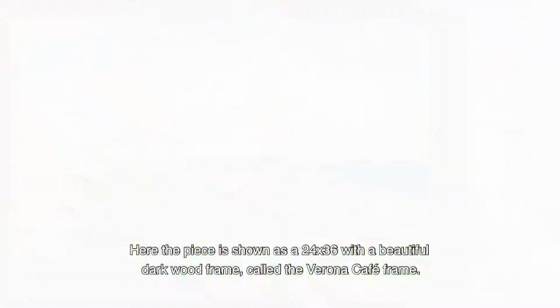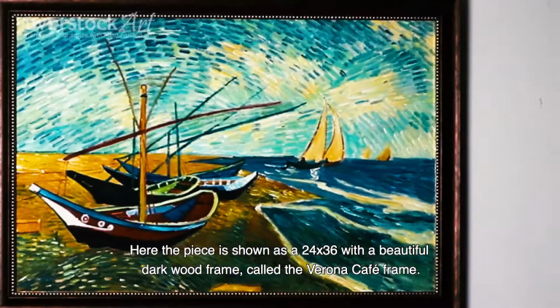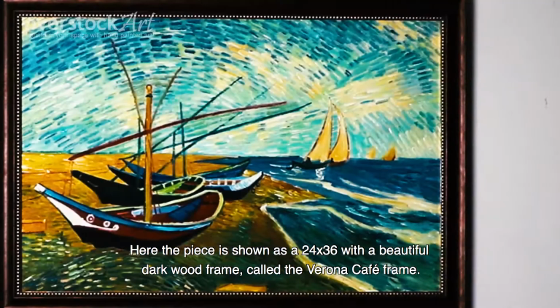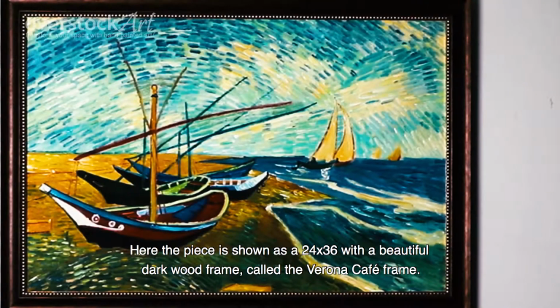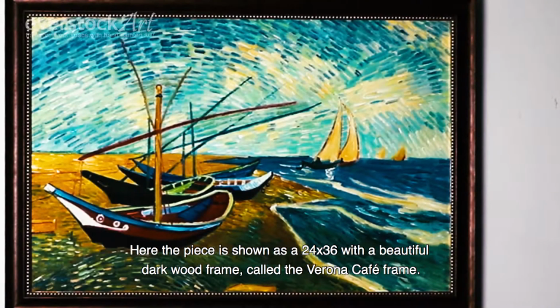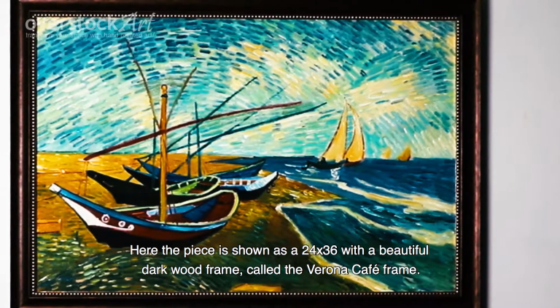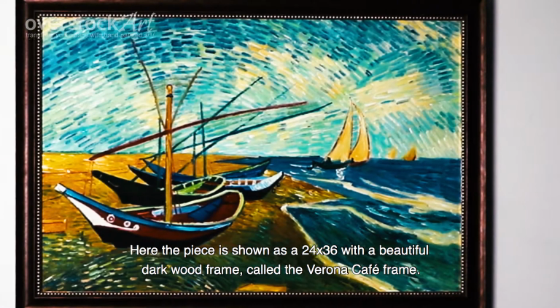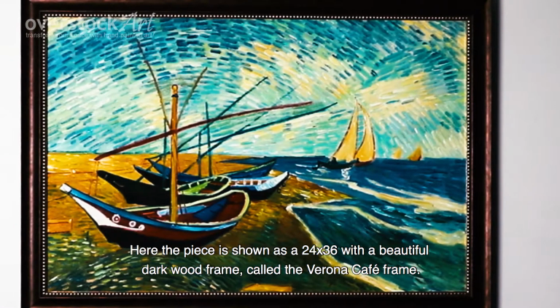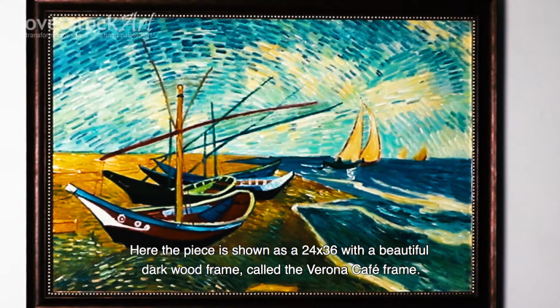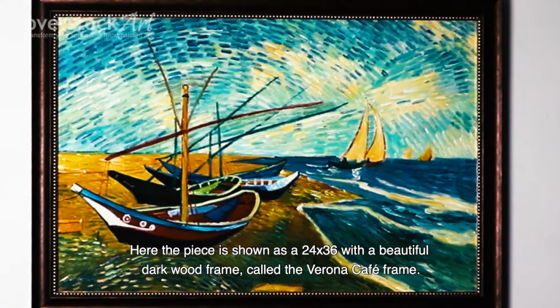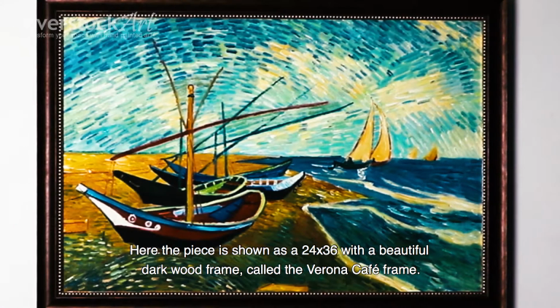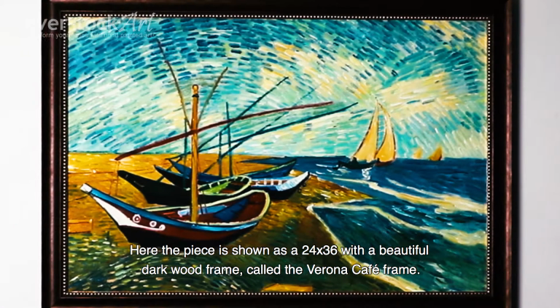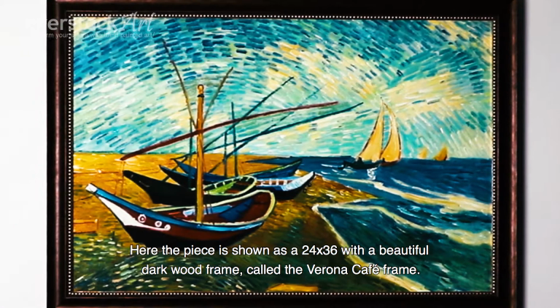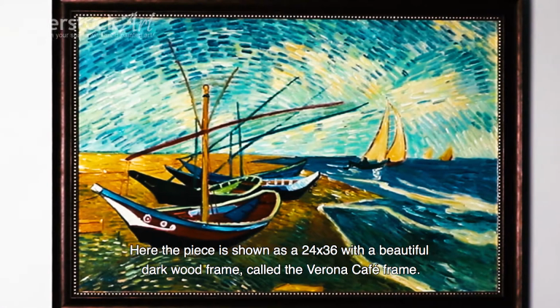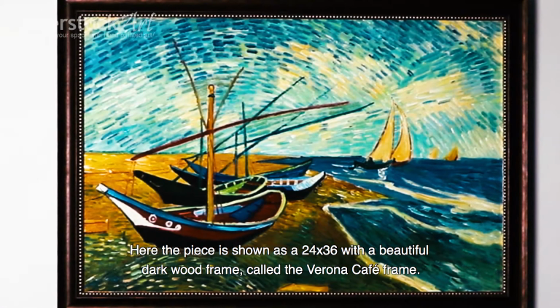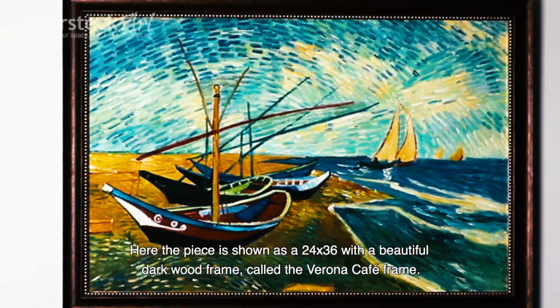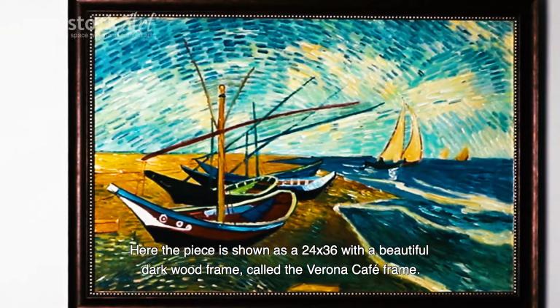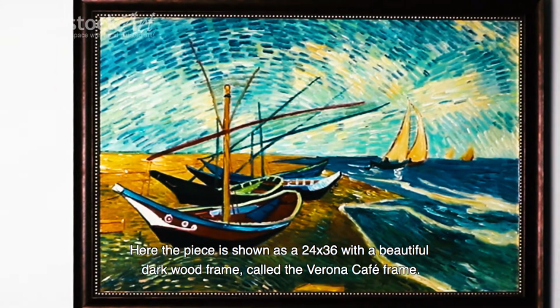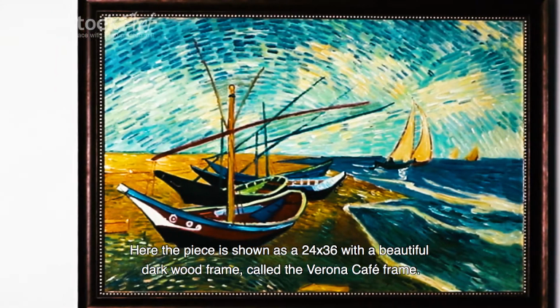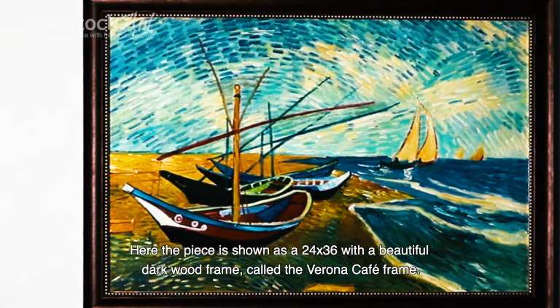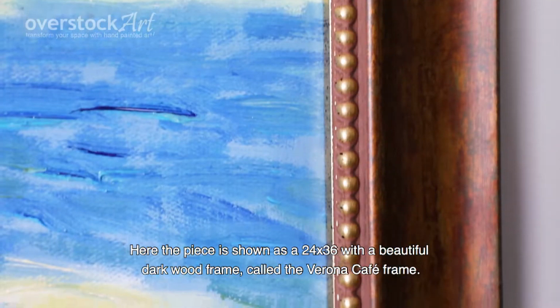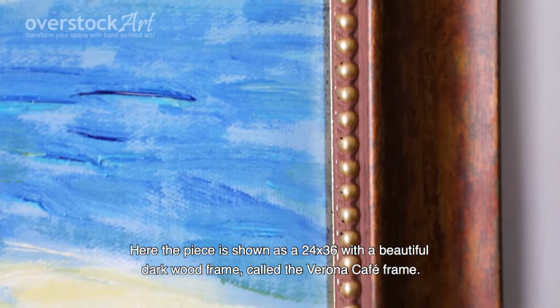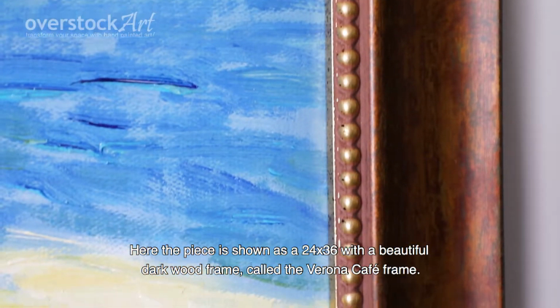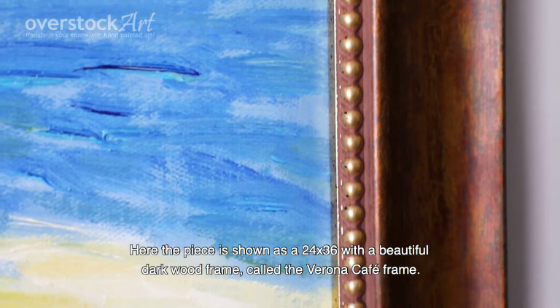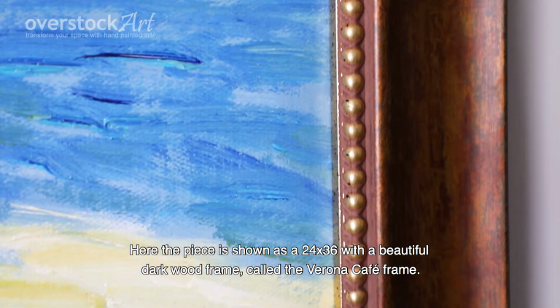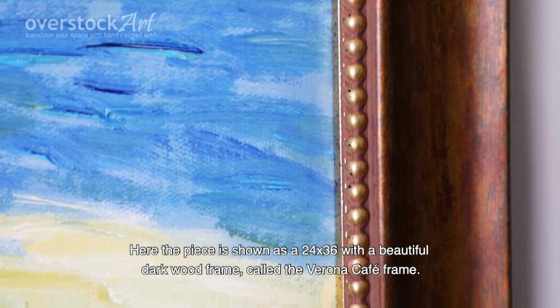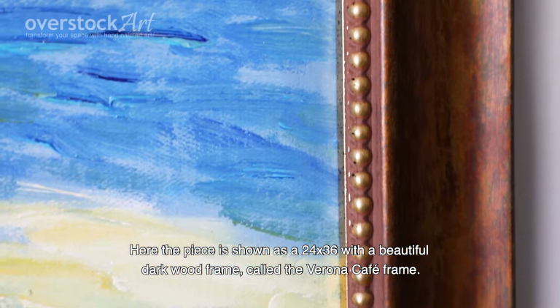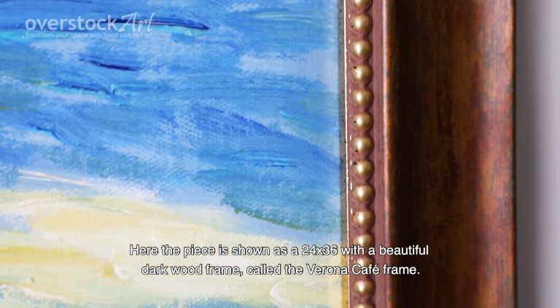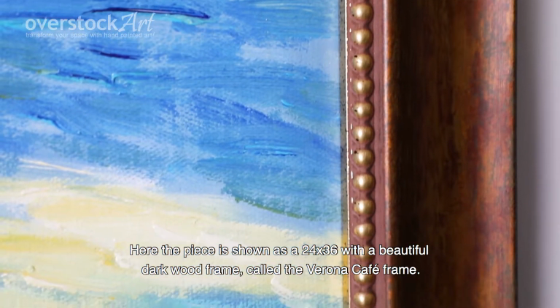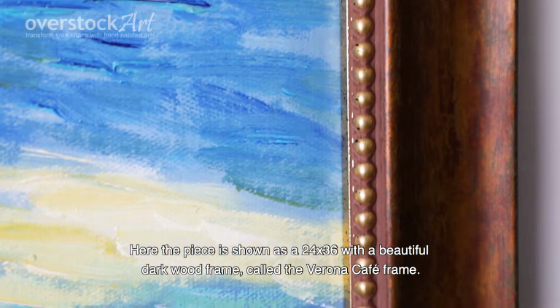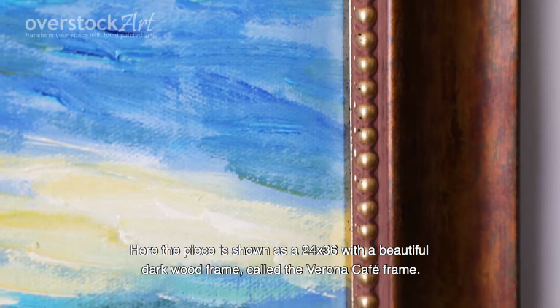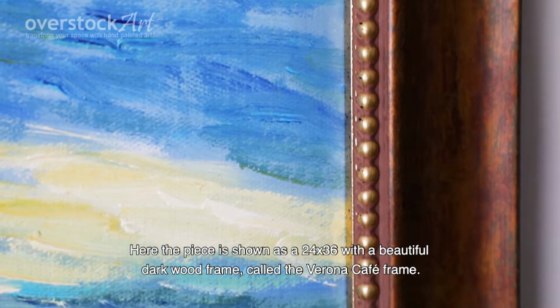Here the piece is shown as a 24 by 36 with a beautiful dark wood frame called the Verona Cafe frame.